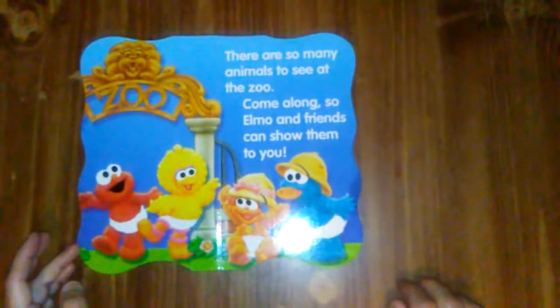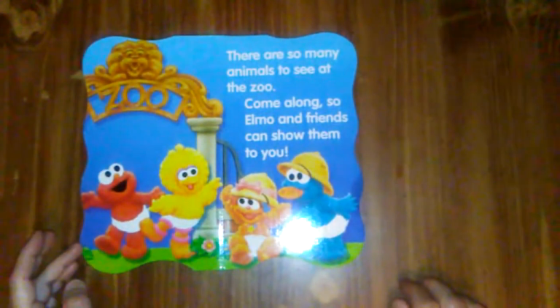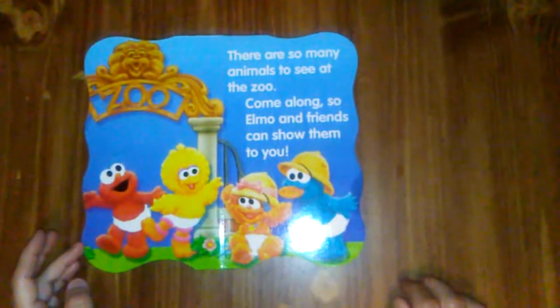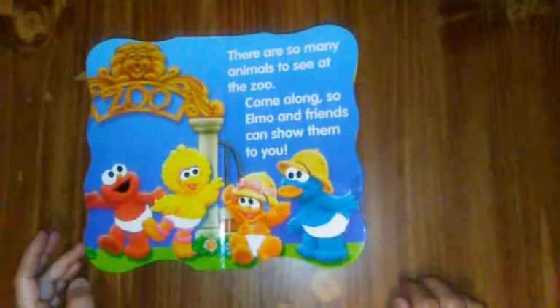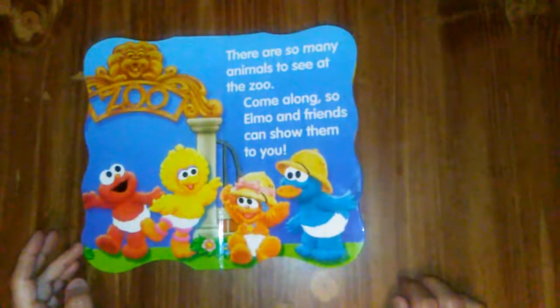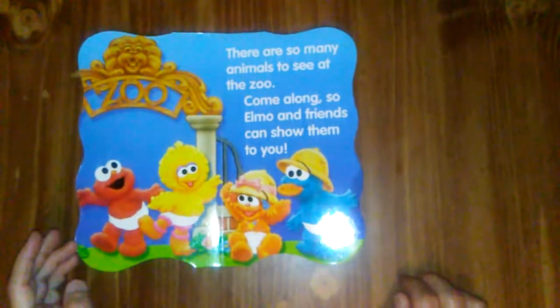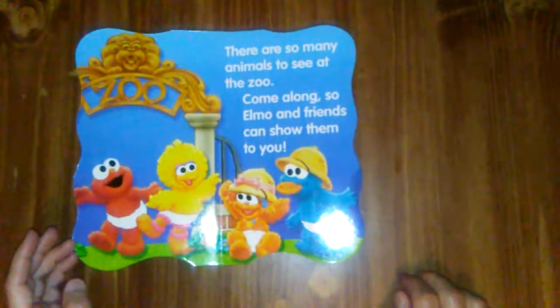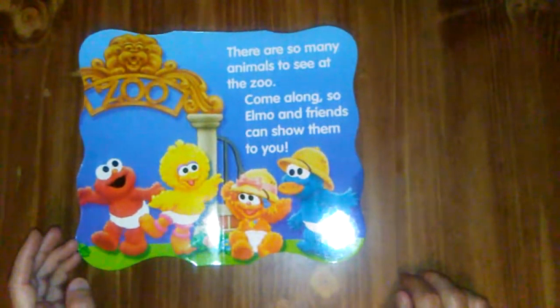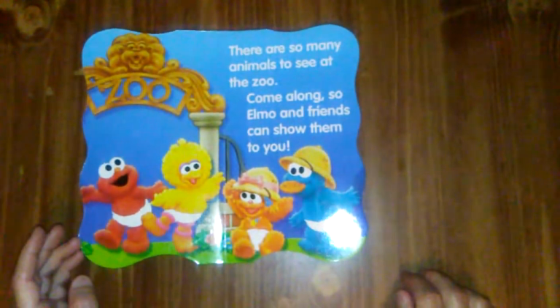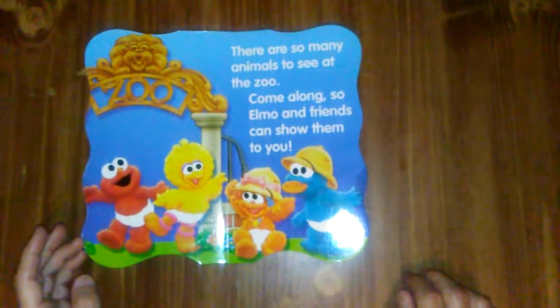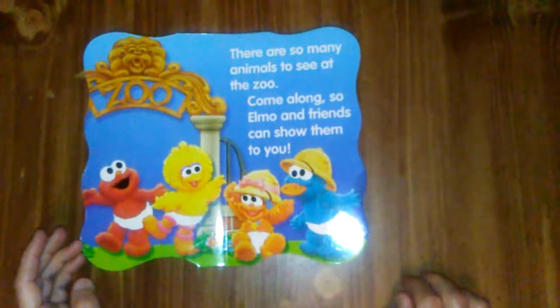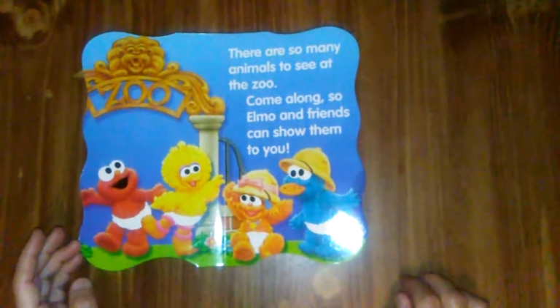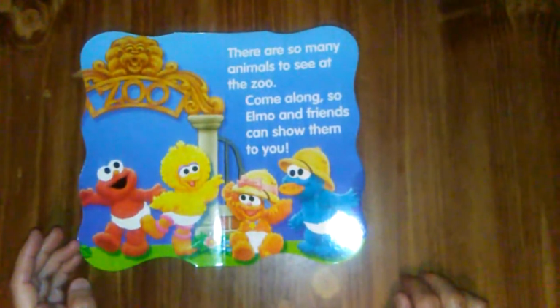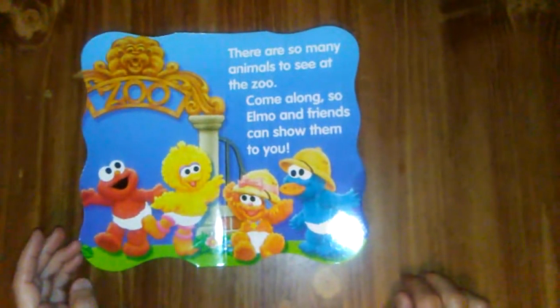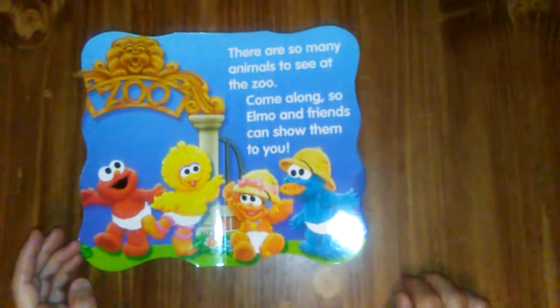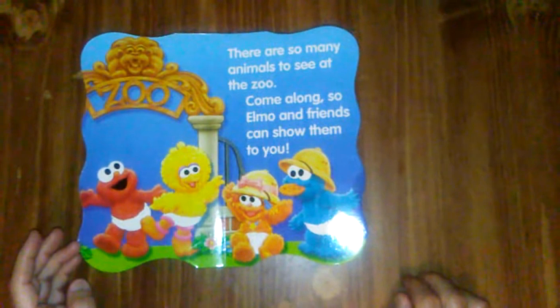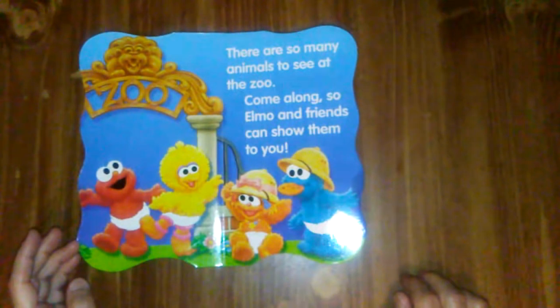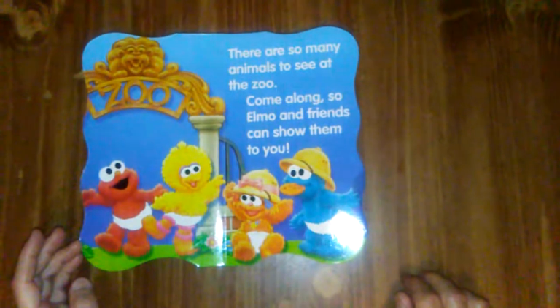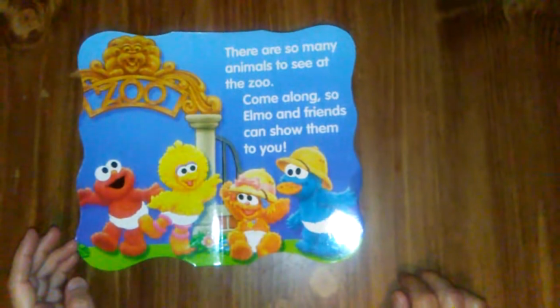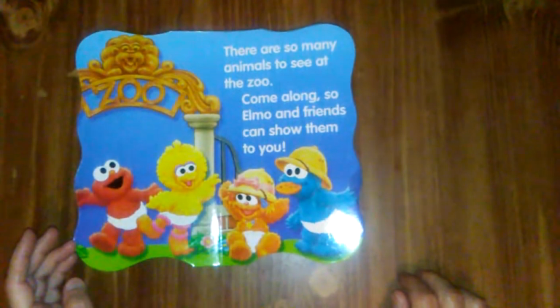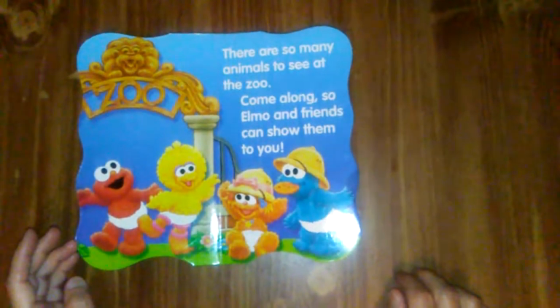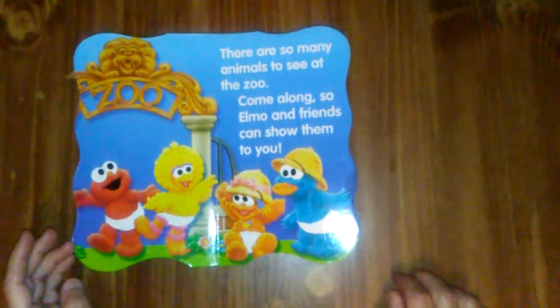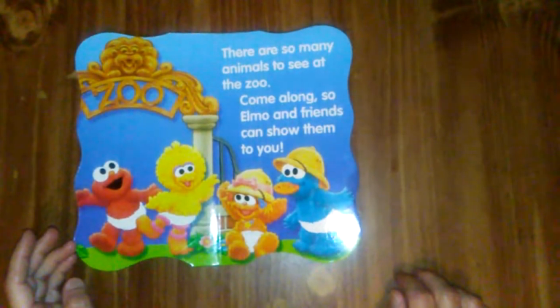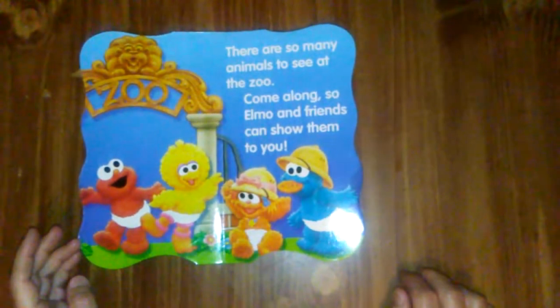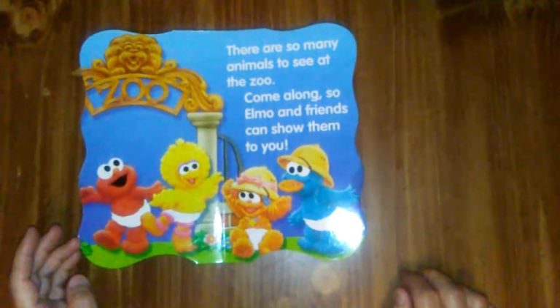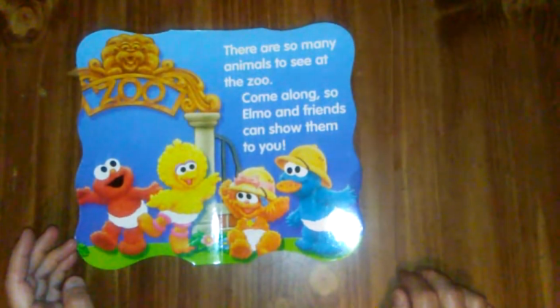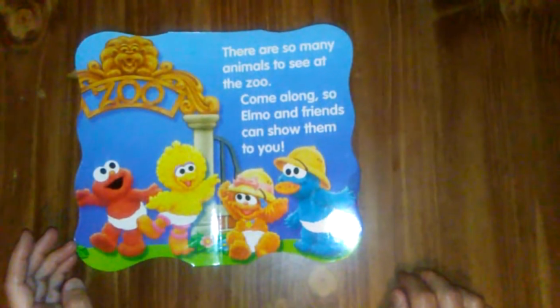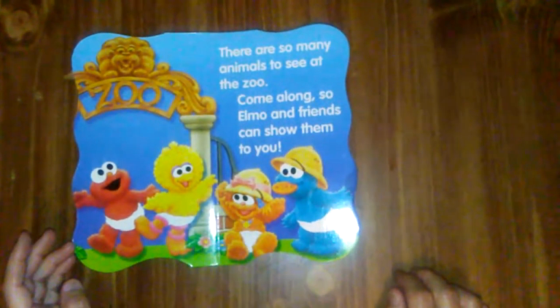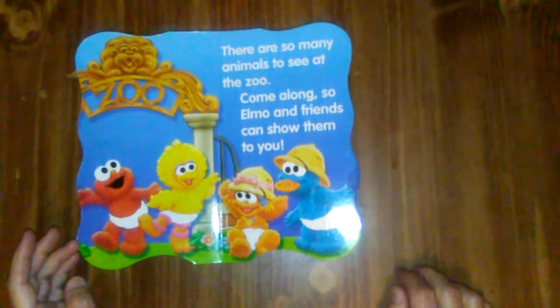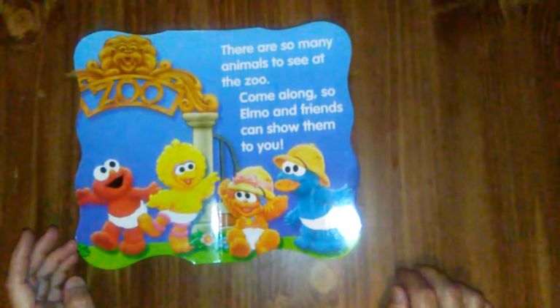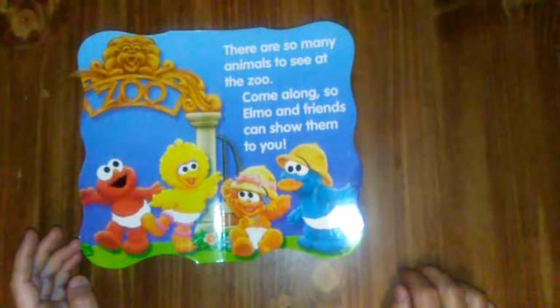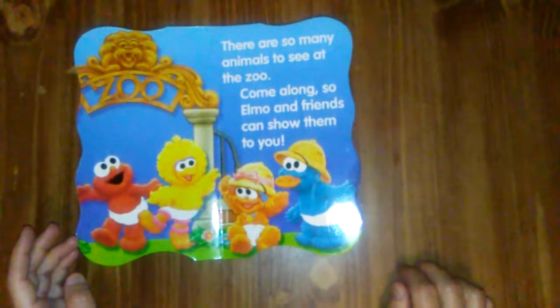There are so many animals to see at the zoo. Come along so Elmo and friends can show them to you.